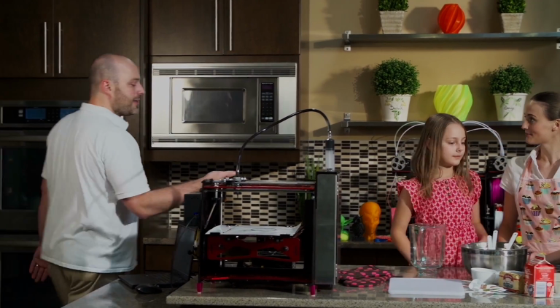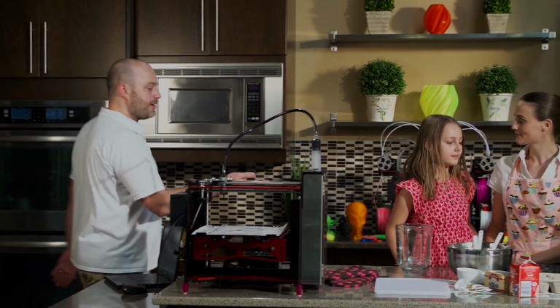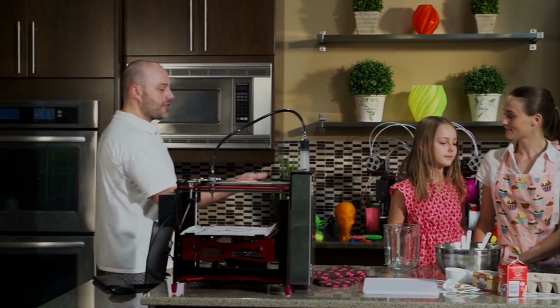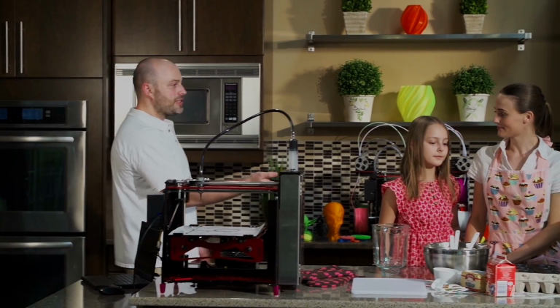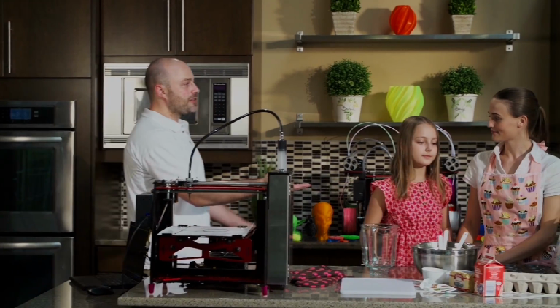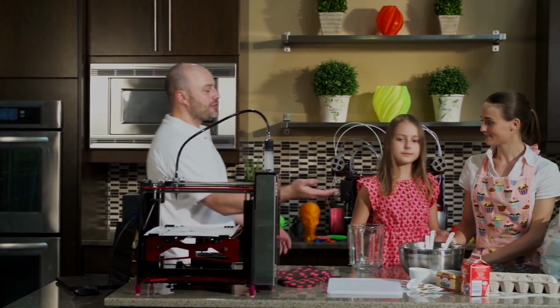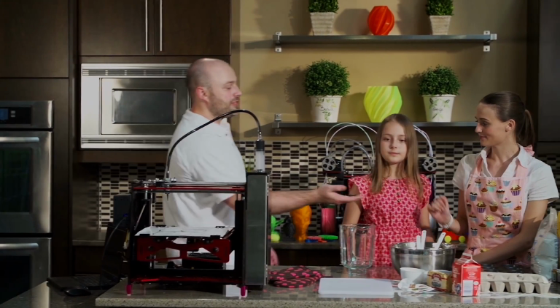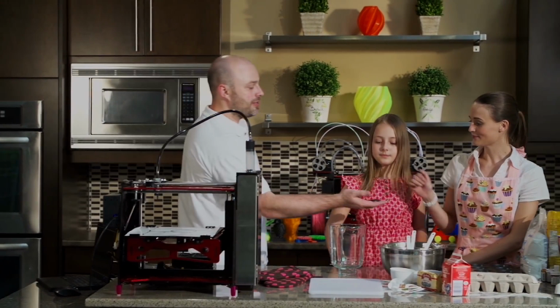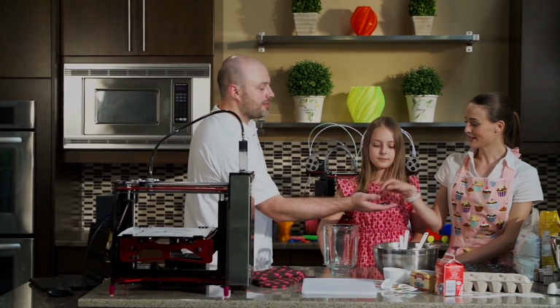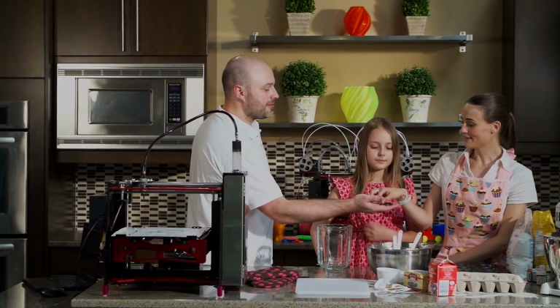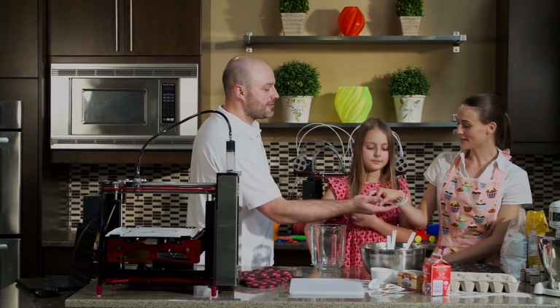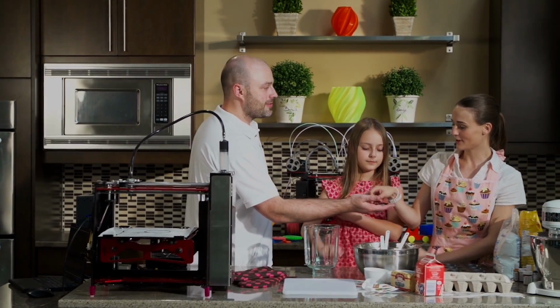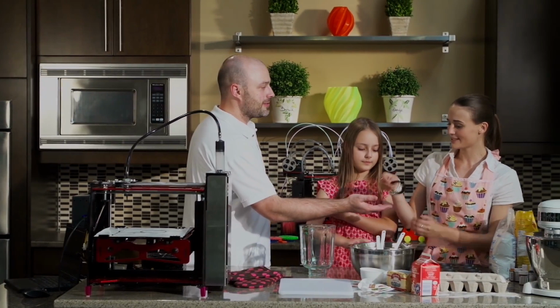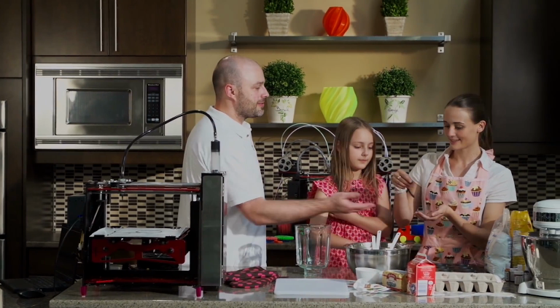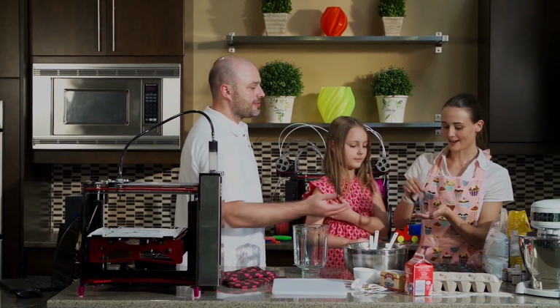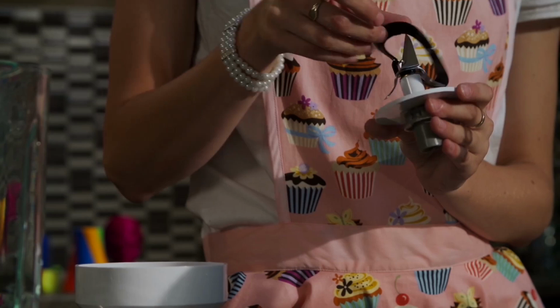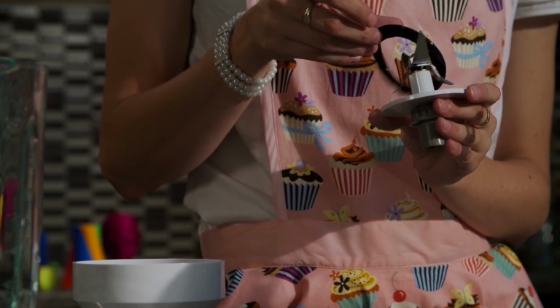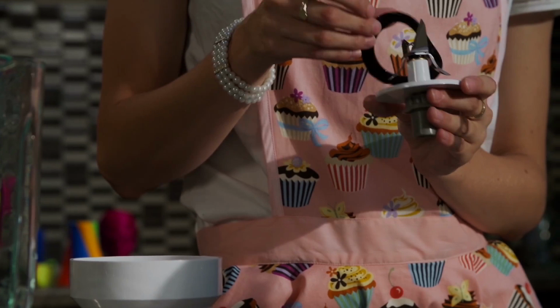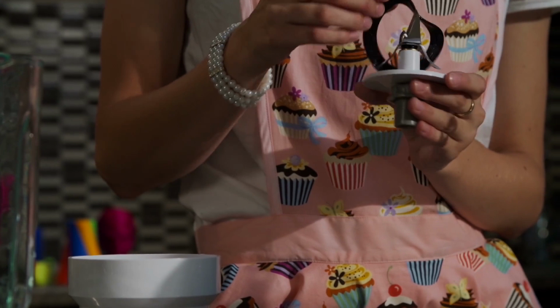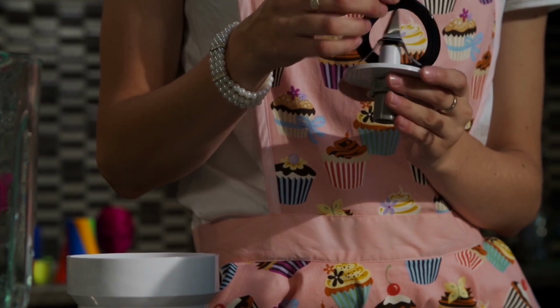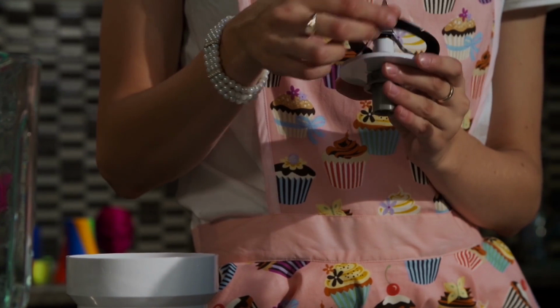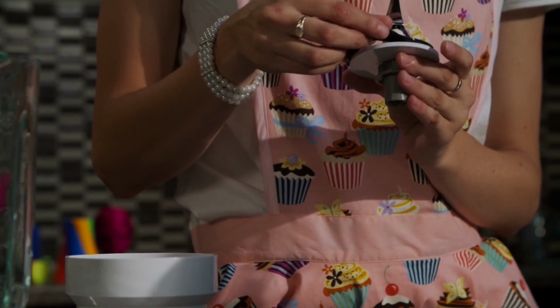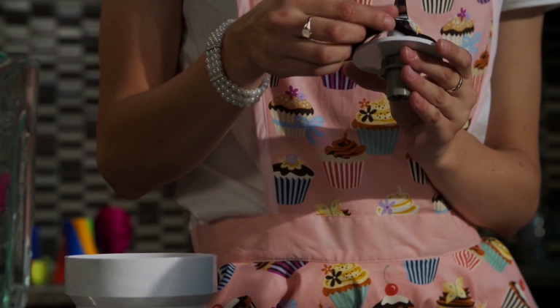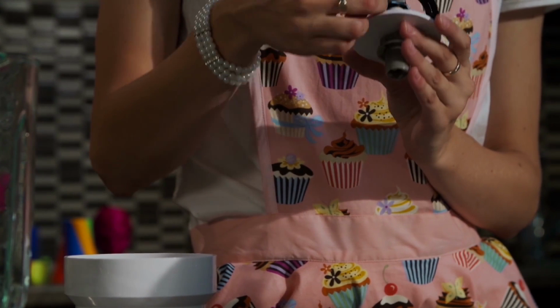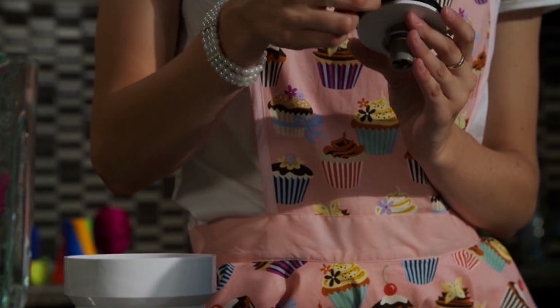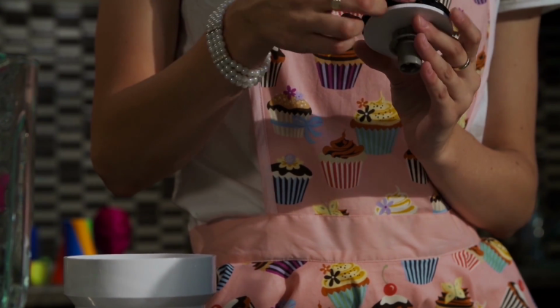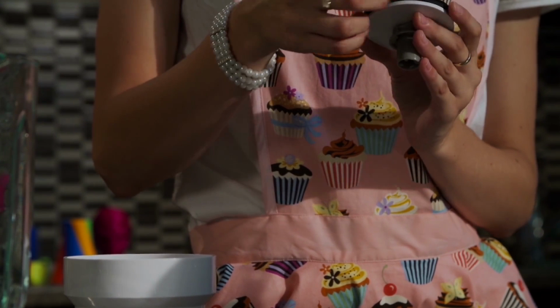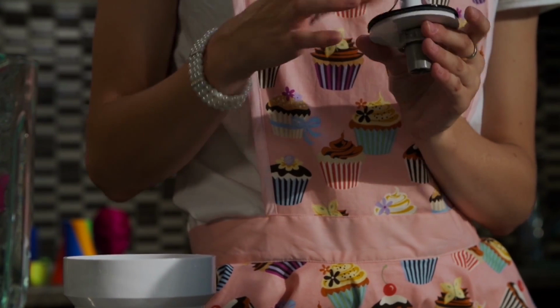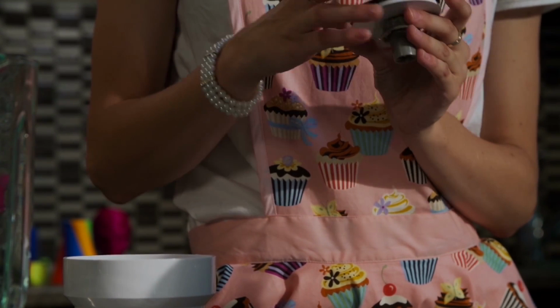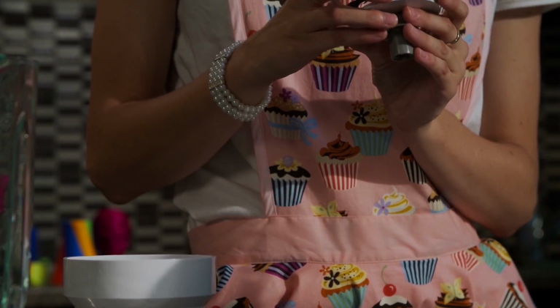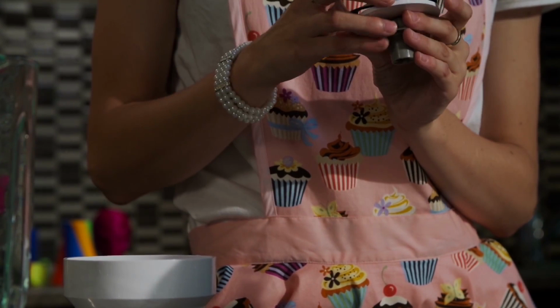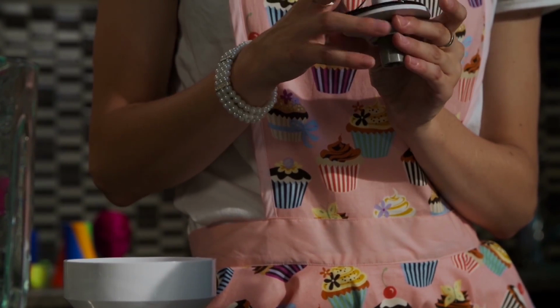Hey Chelsea, here's your new seal. Thanks Chris. I had my doubts but that looks great. You're very welcome.